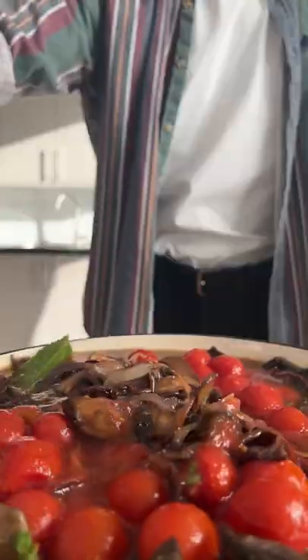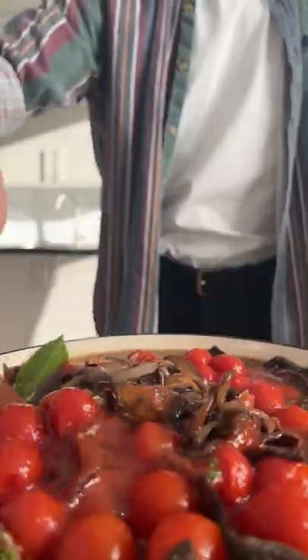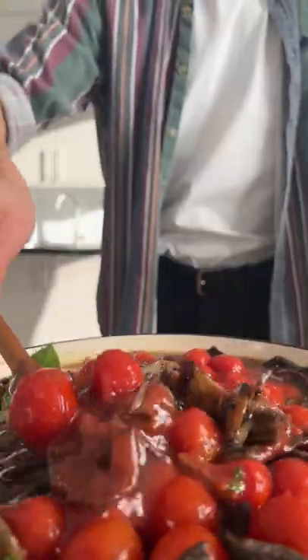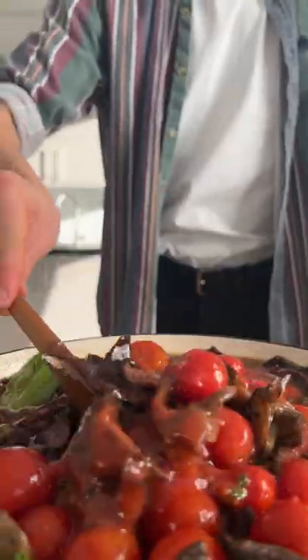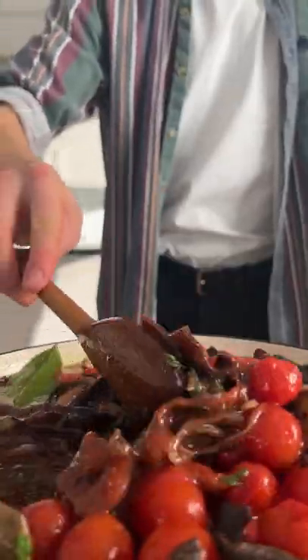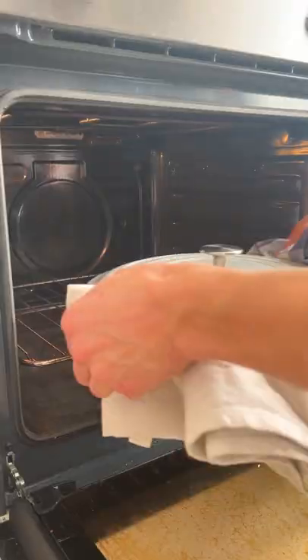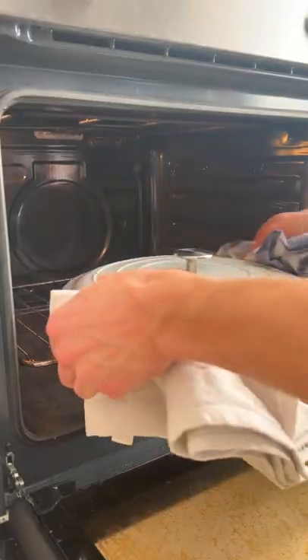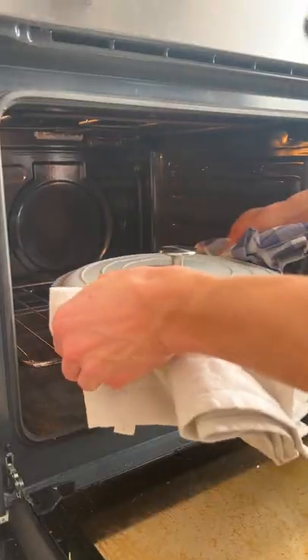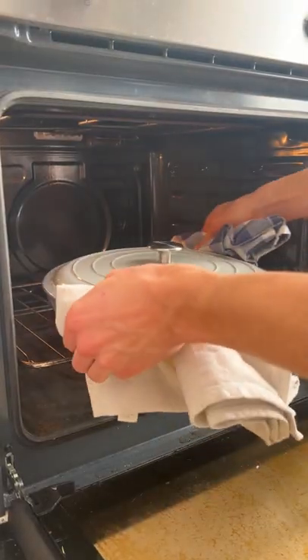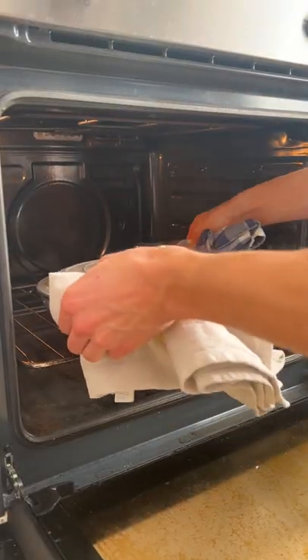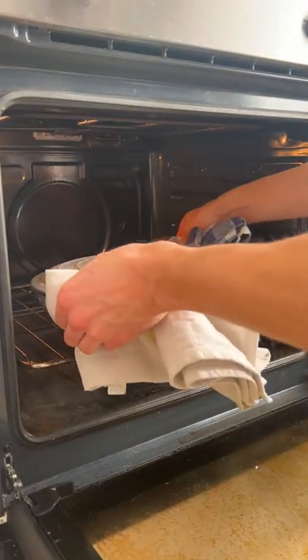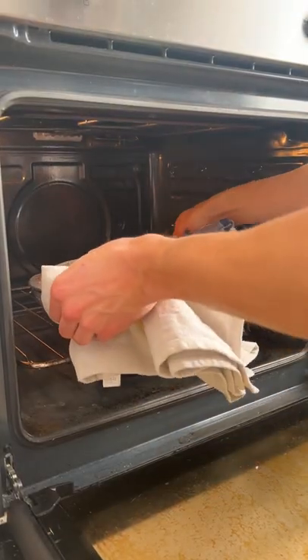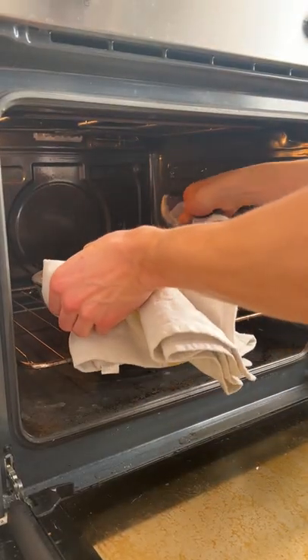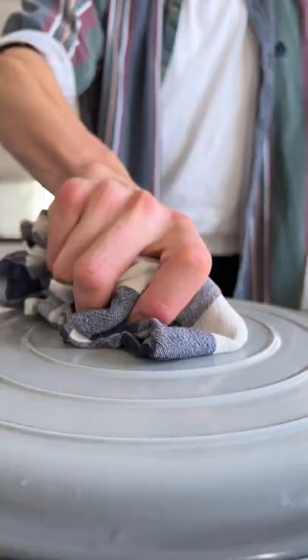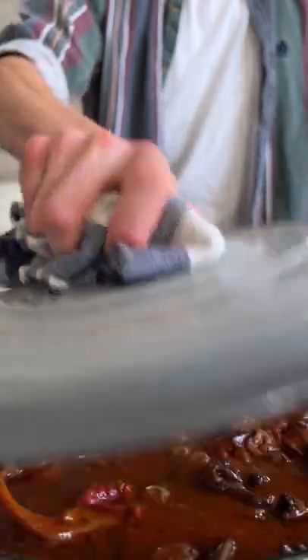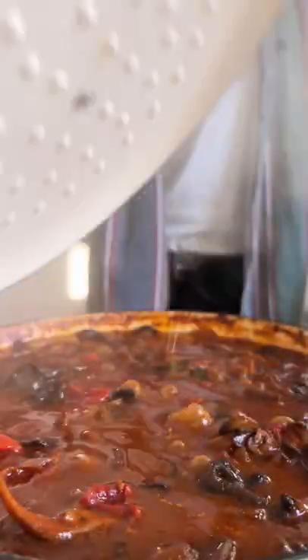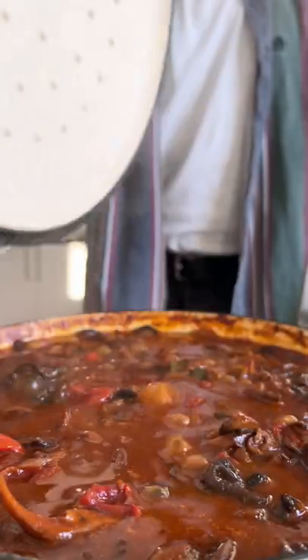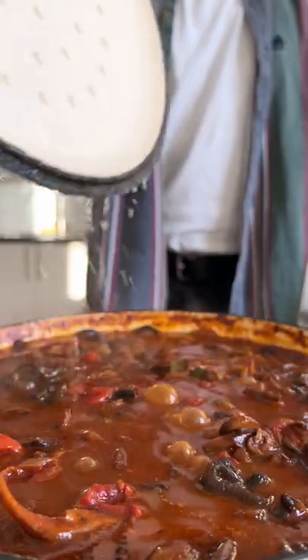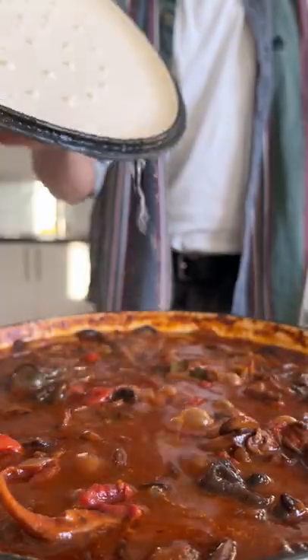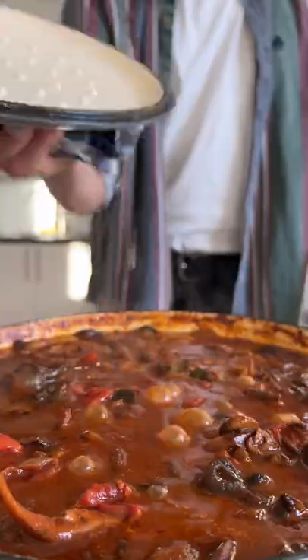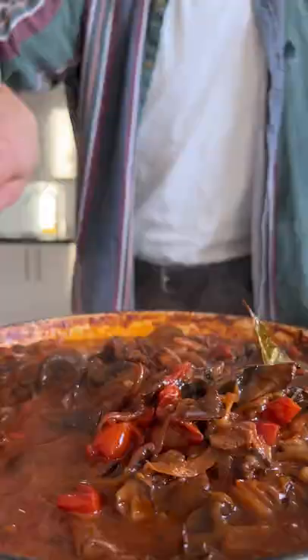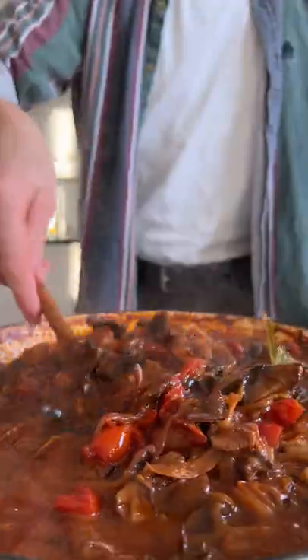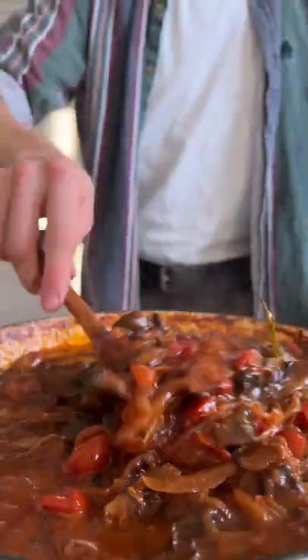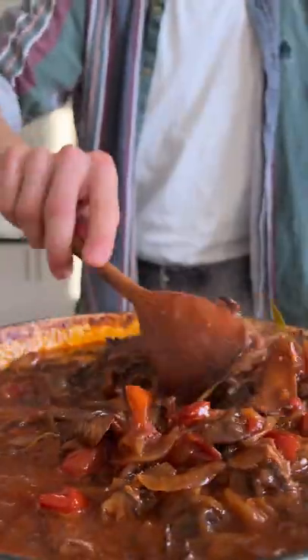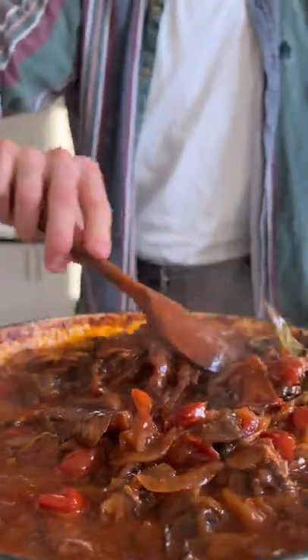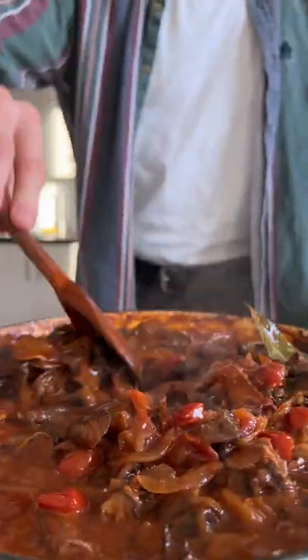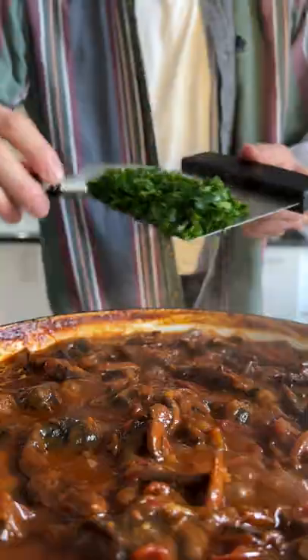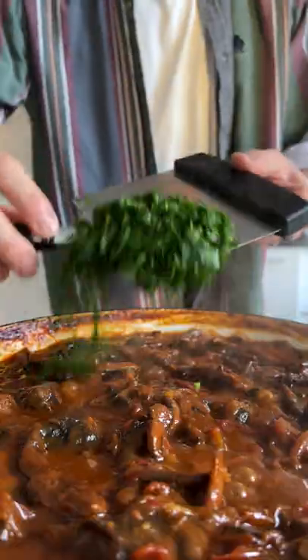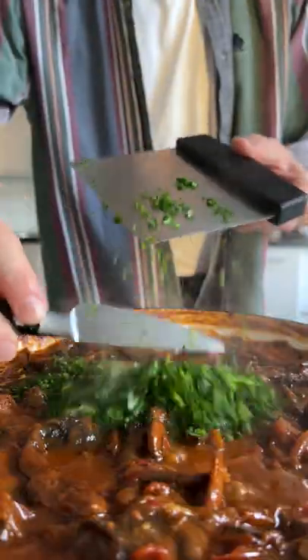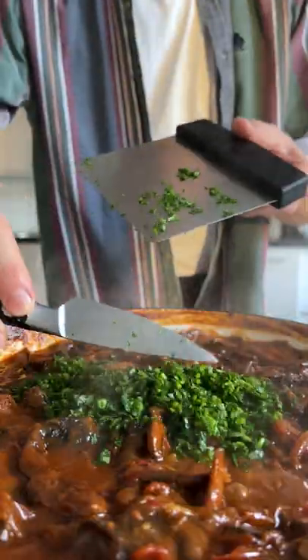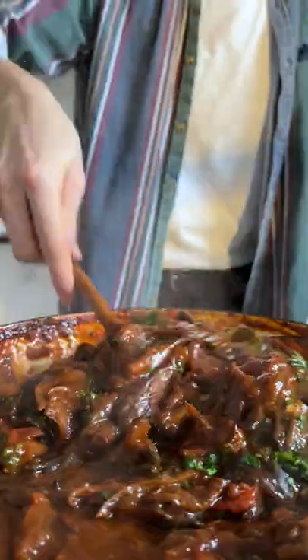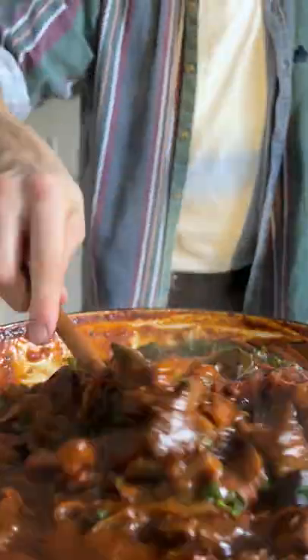Bring to a boil and cook in the oven for two hours. Then return to the stove and cook until thickened. Add plenty of parsley.